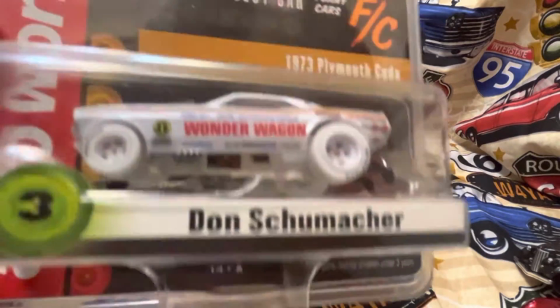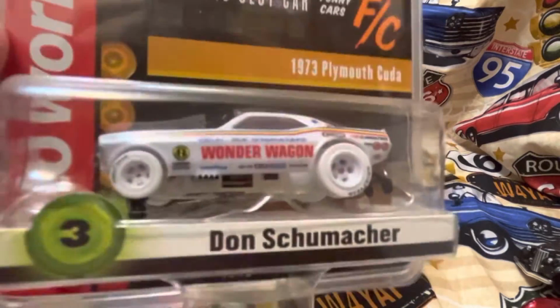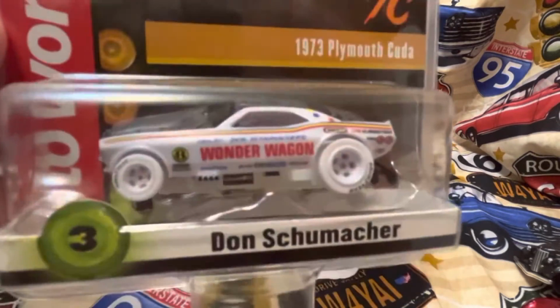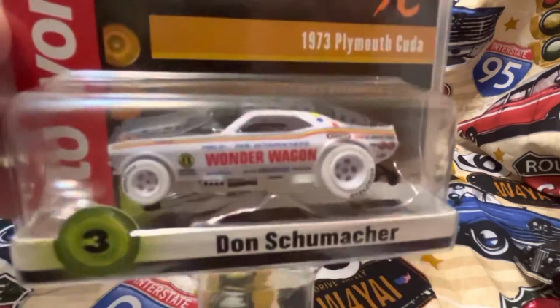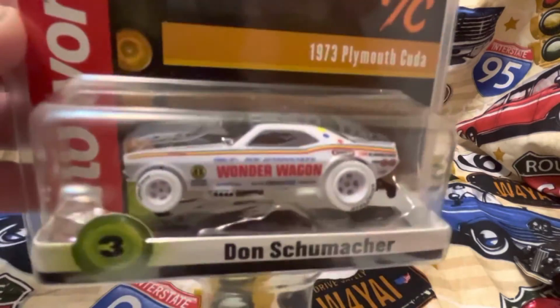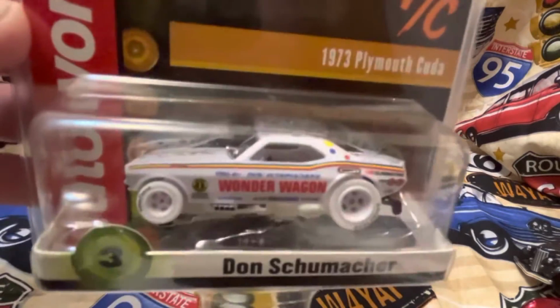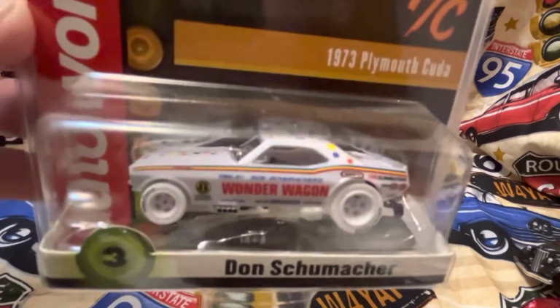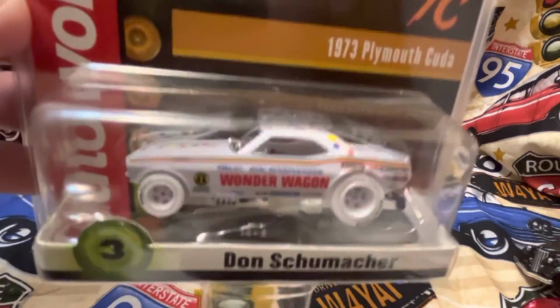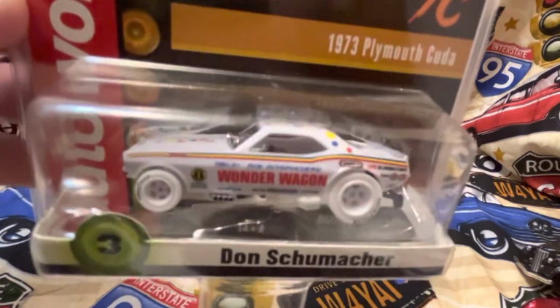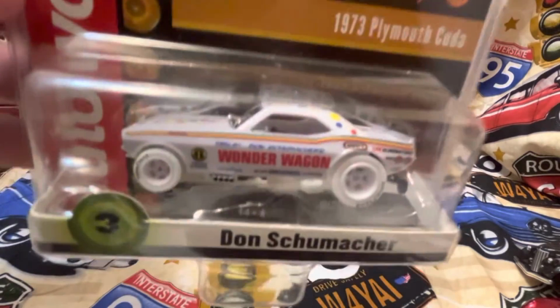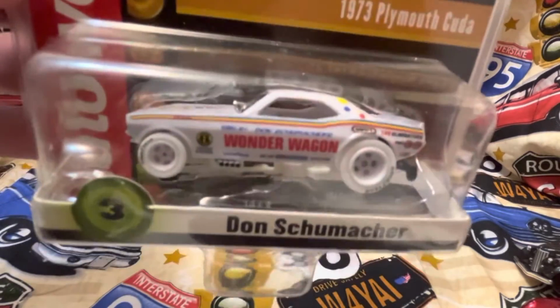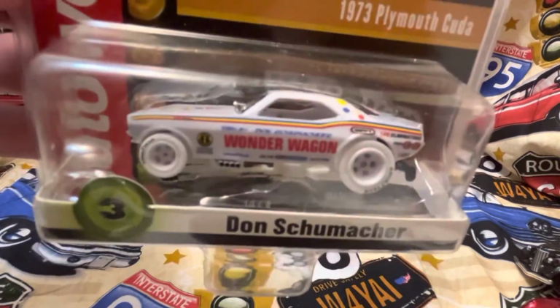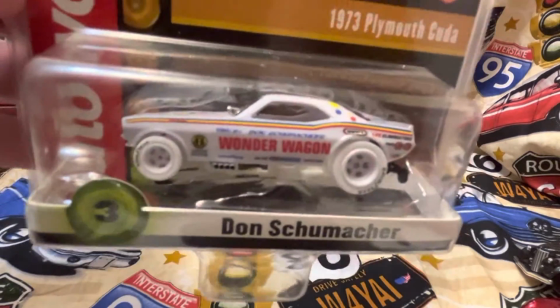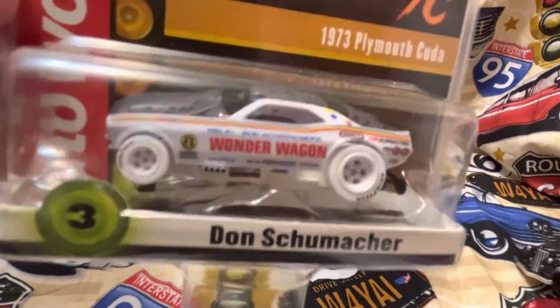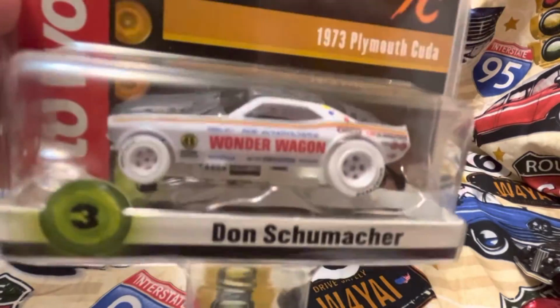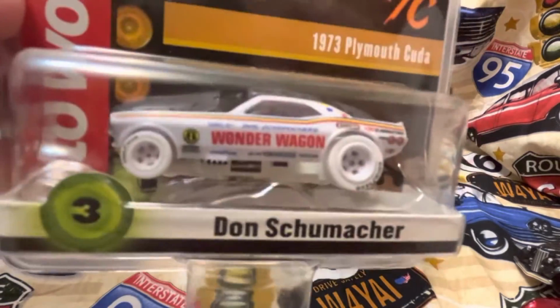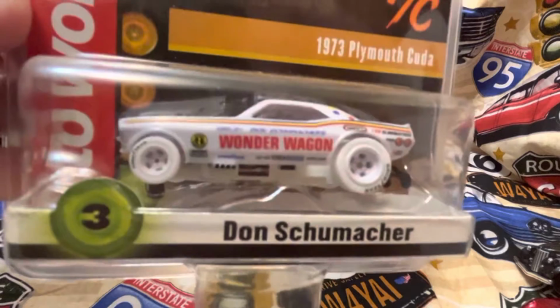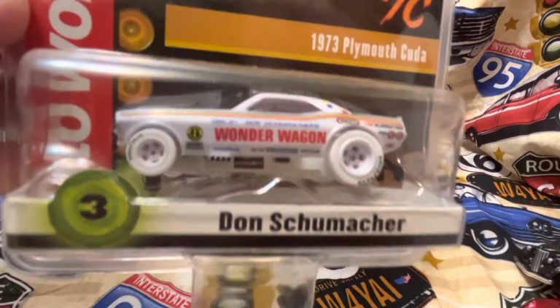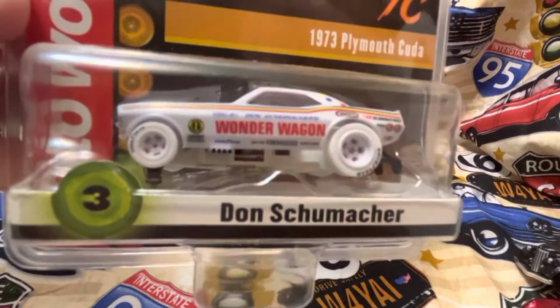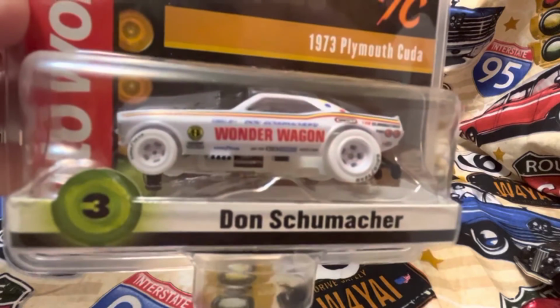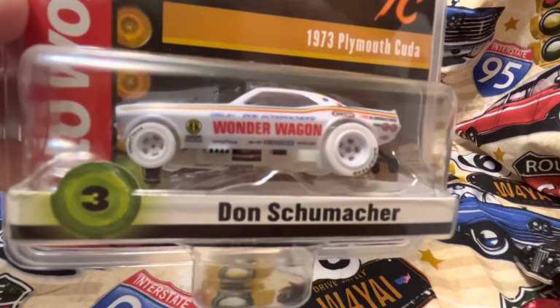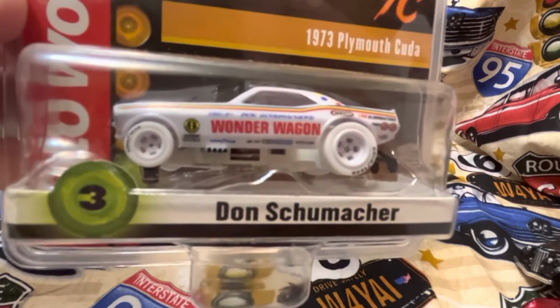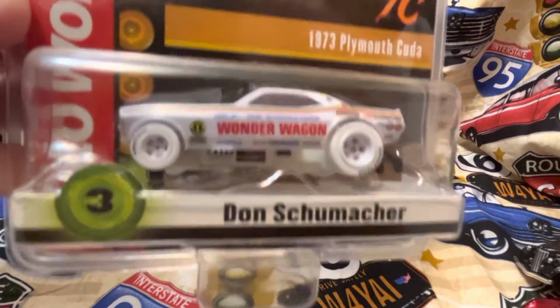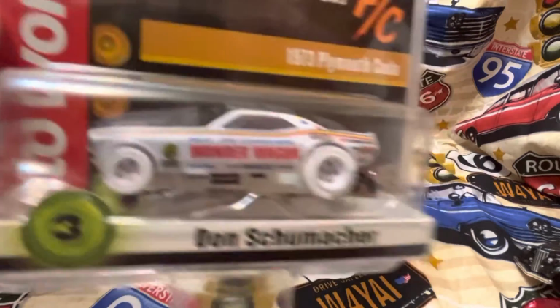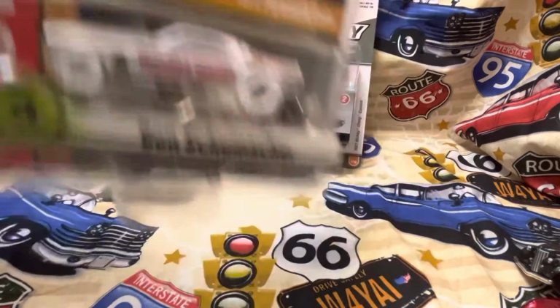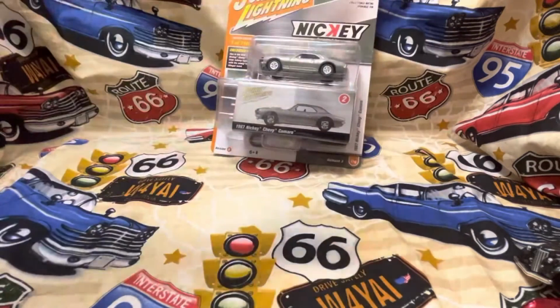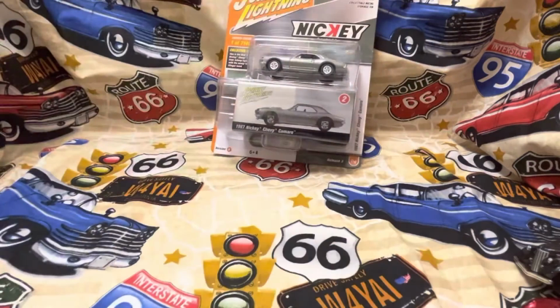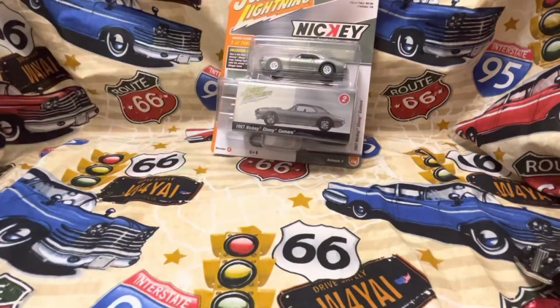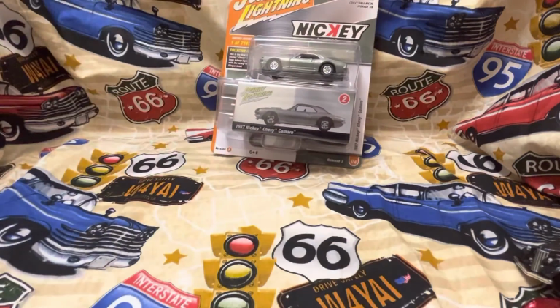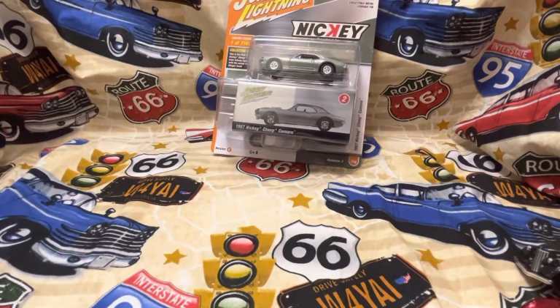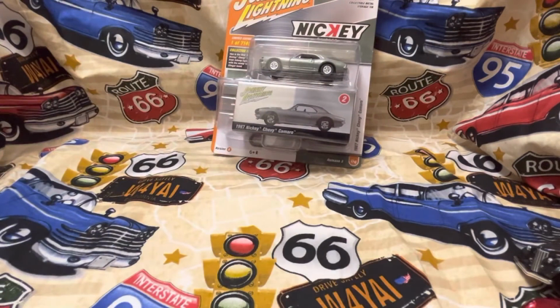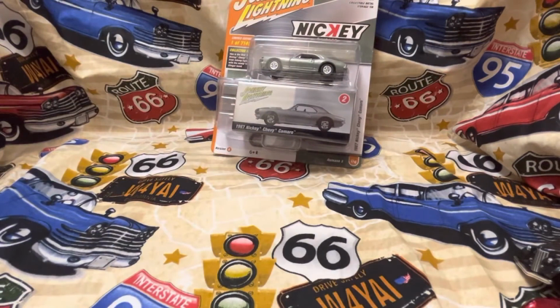It's the only slot car I got. I've seen some cool ones — they're a bit pricey.